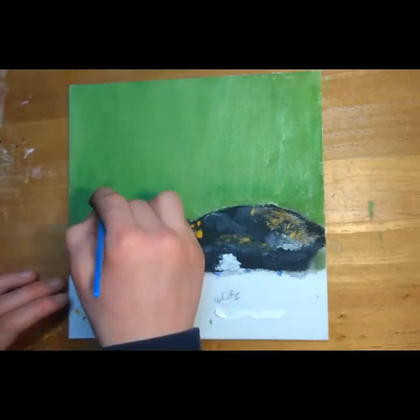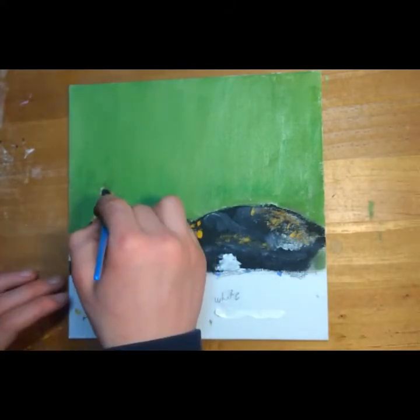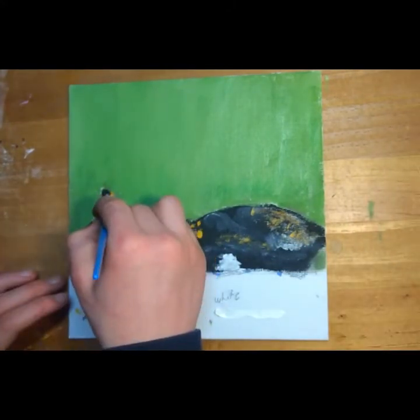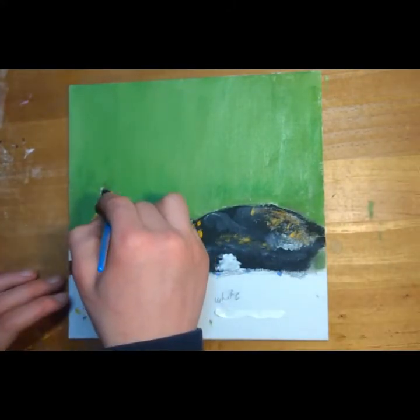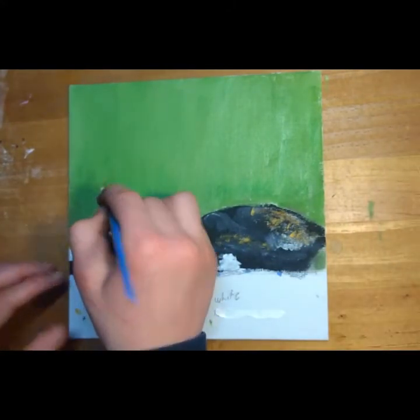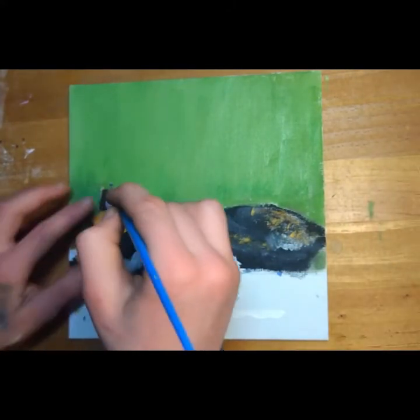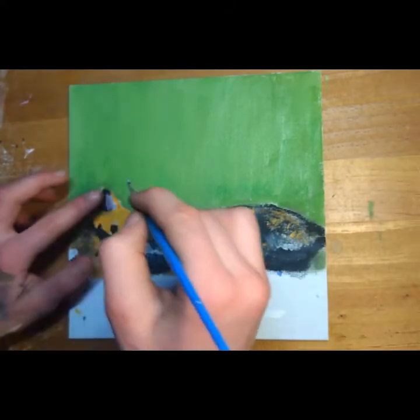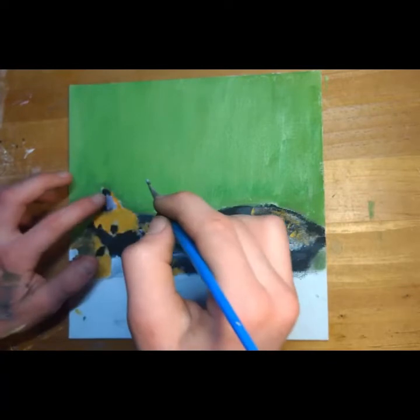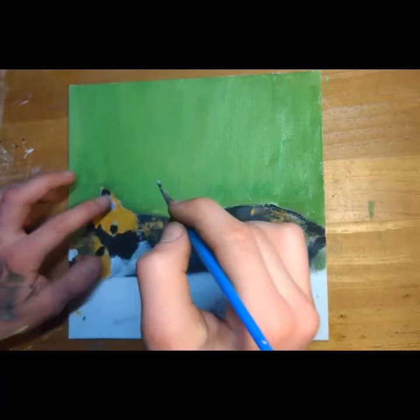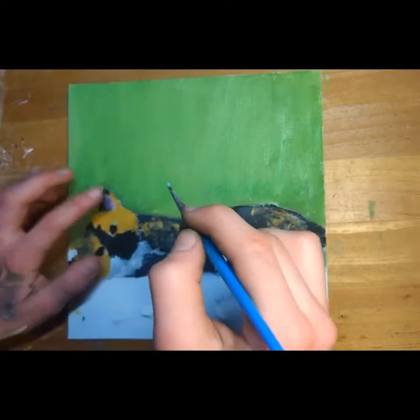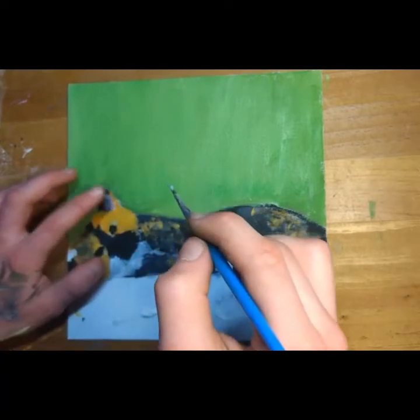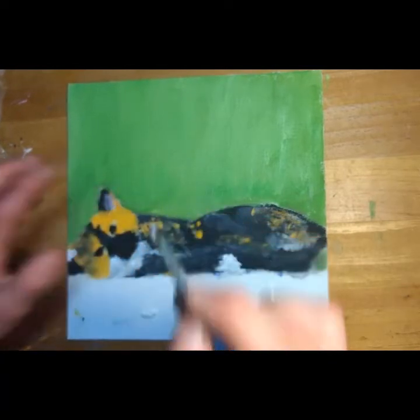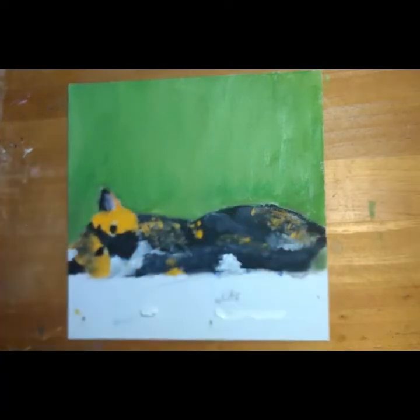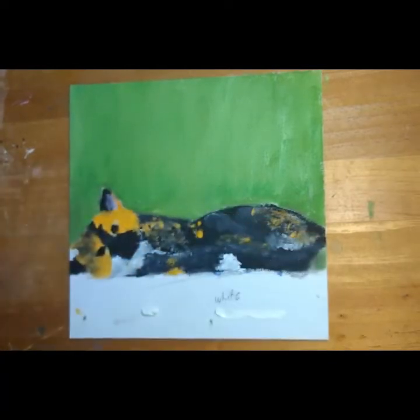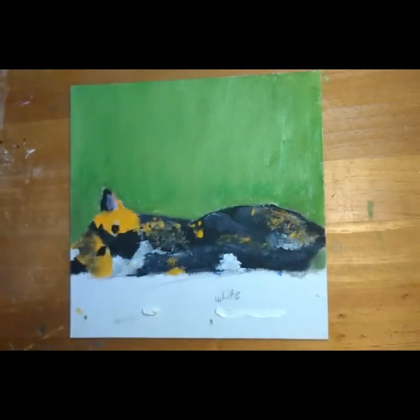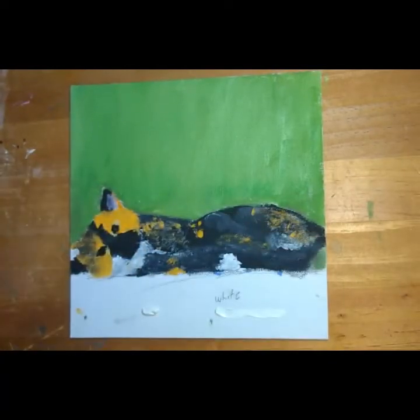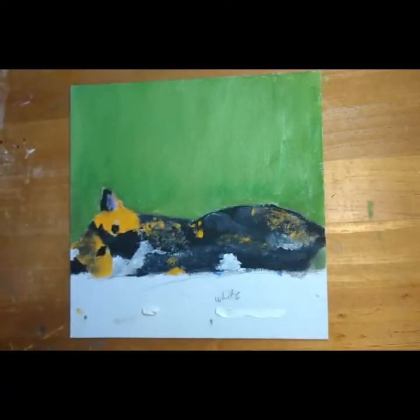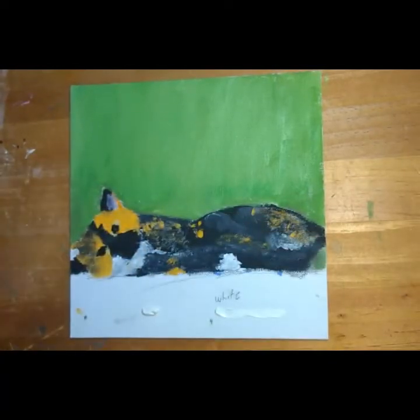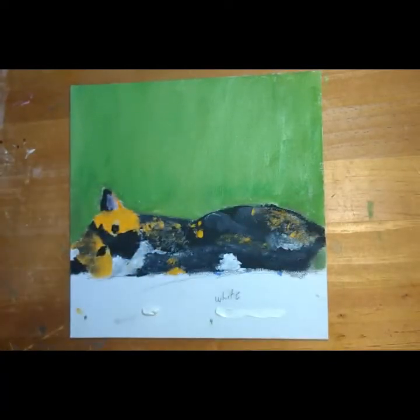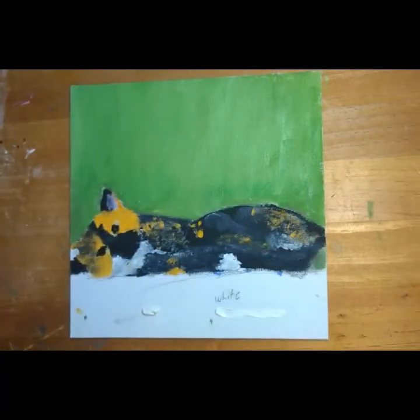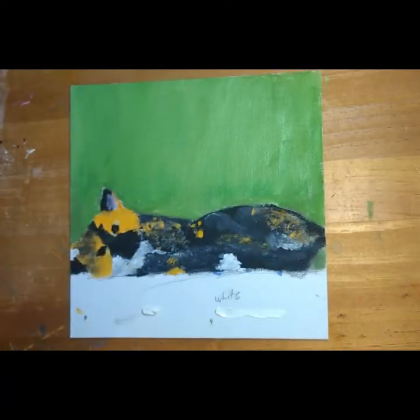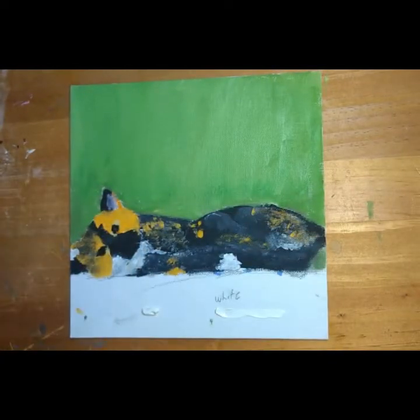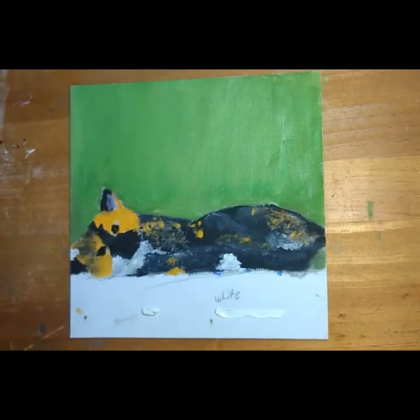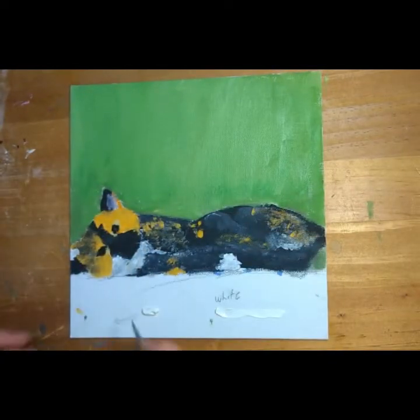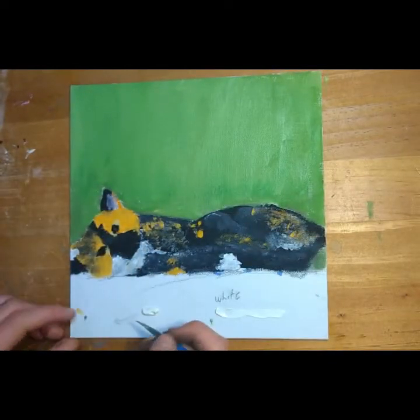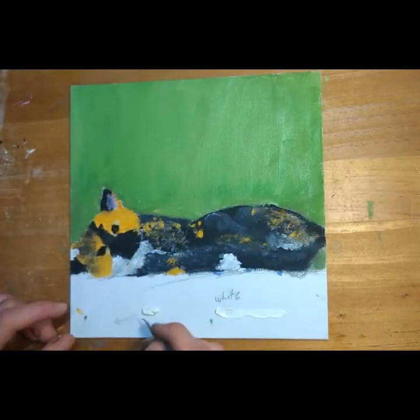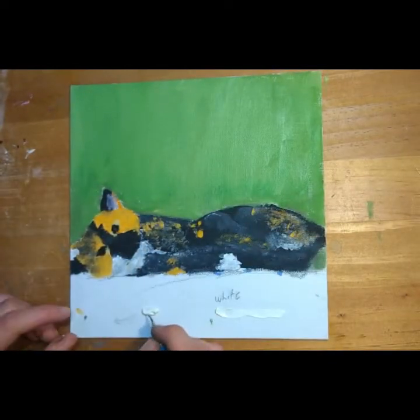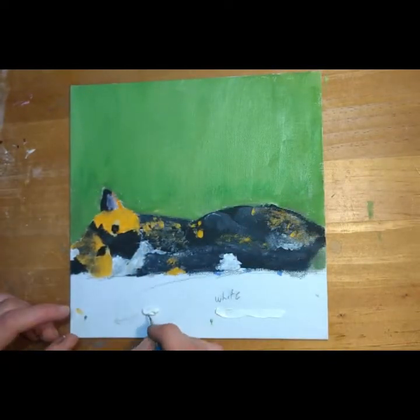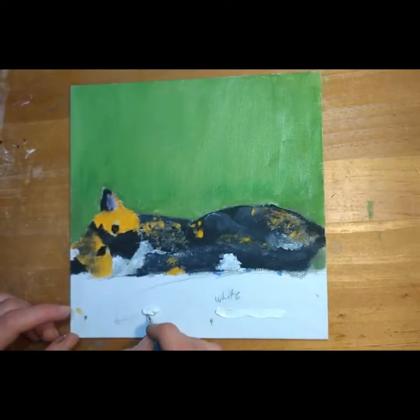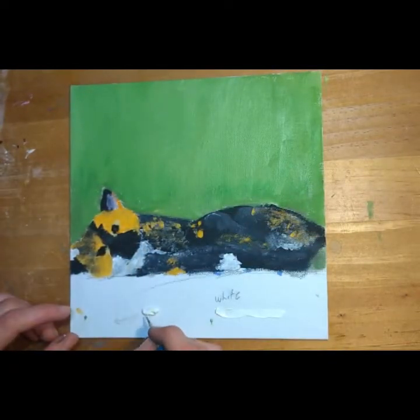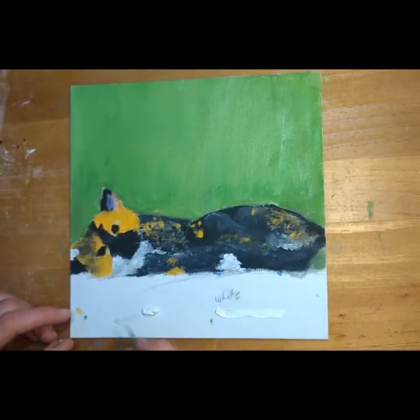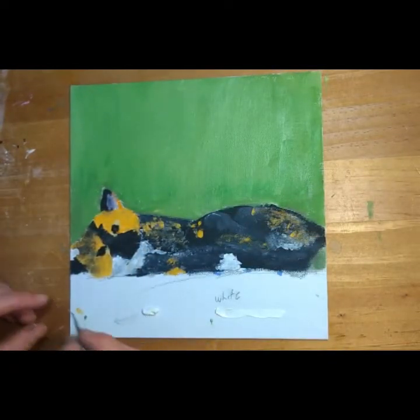I painted the thing she's lying on white, and I'm nearly done. Now some peaceful music.